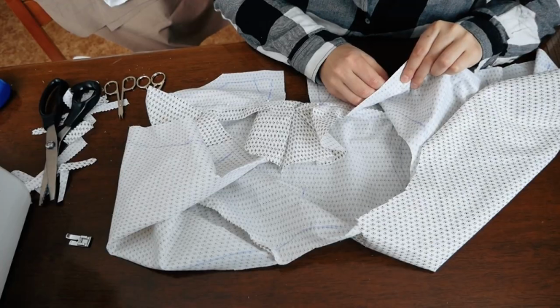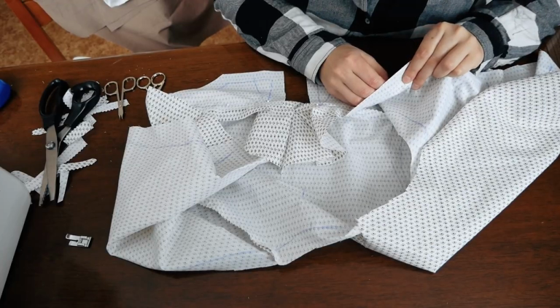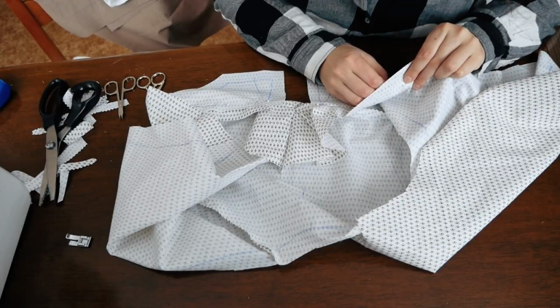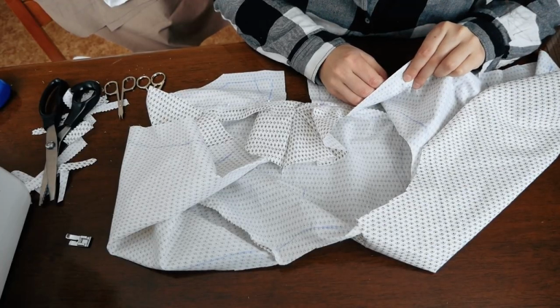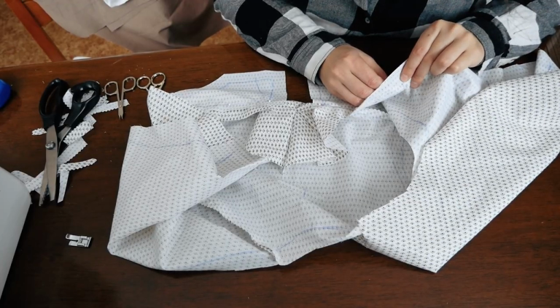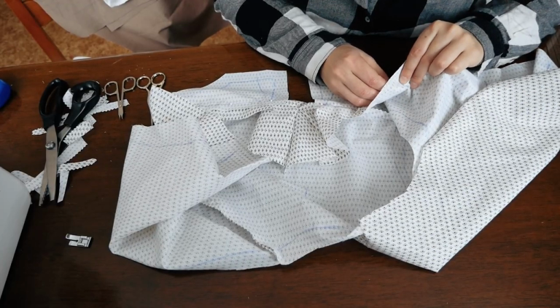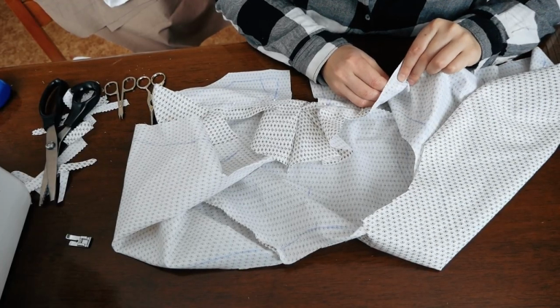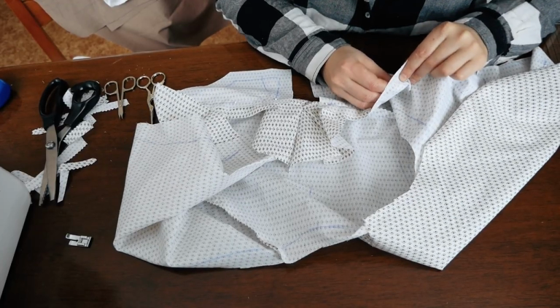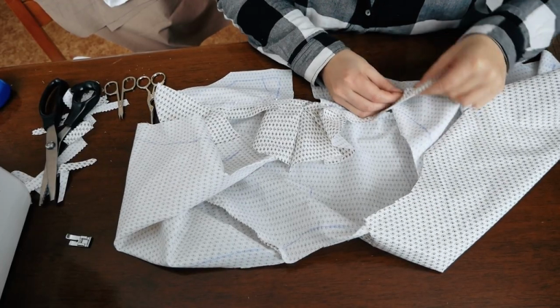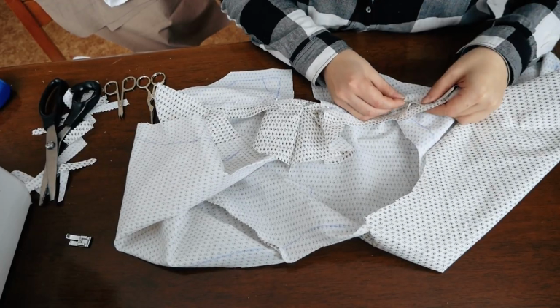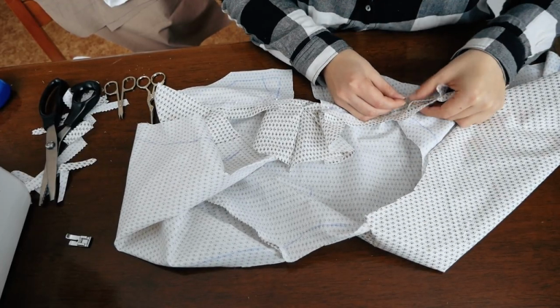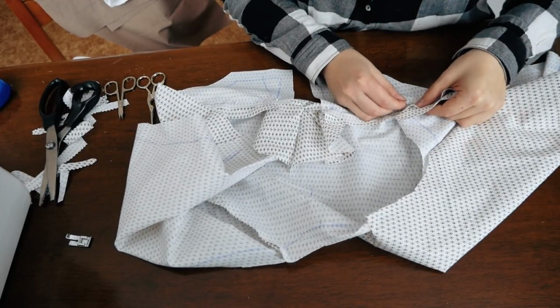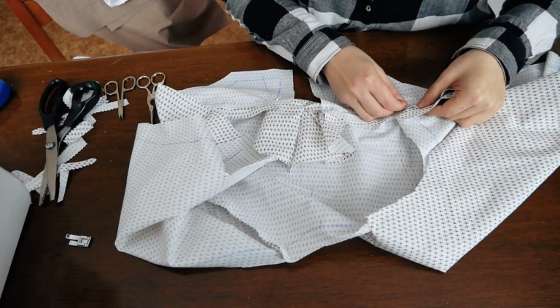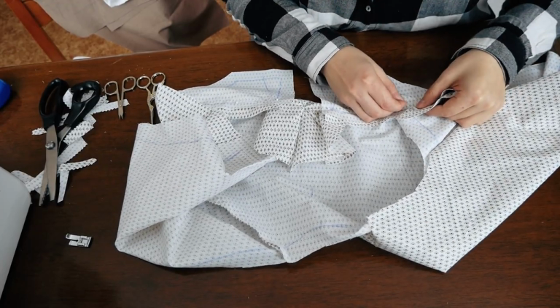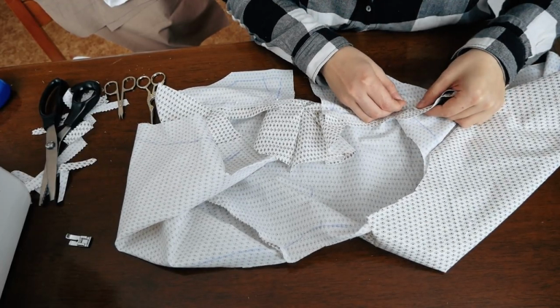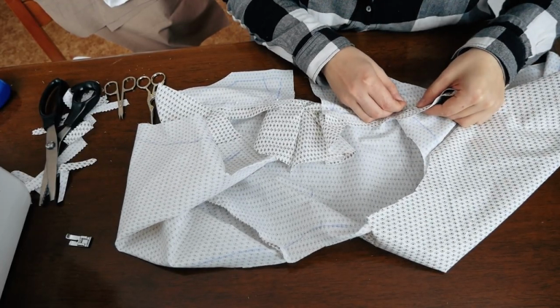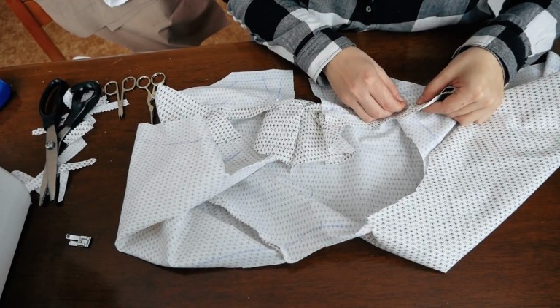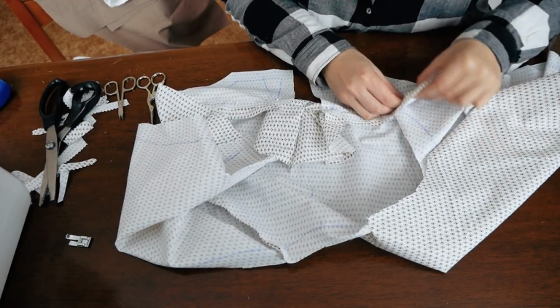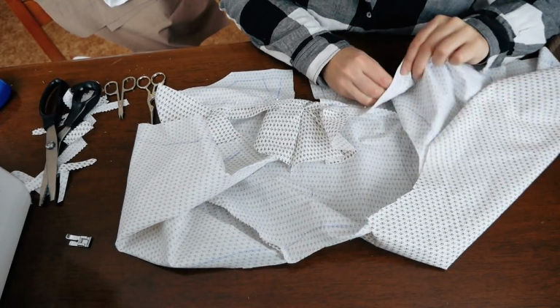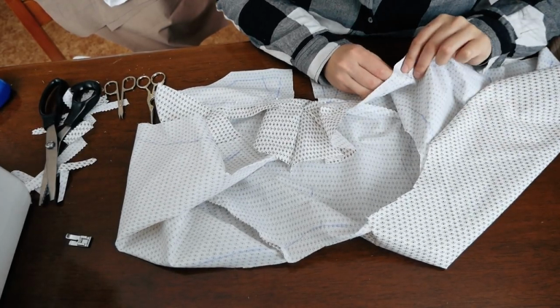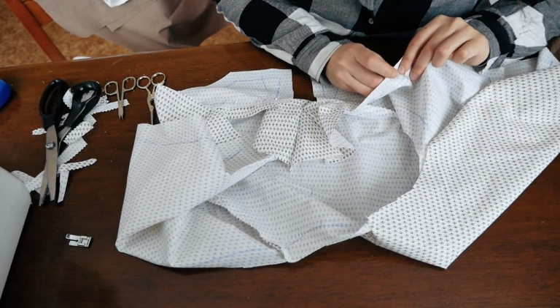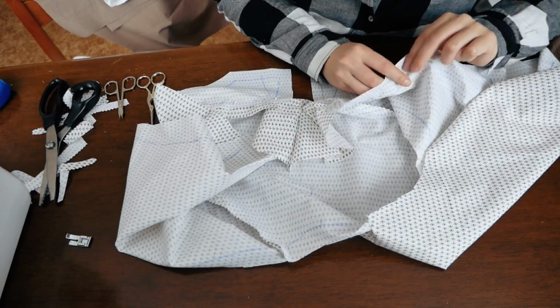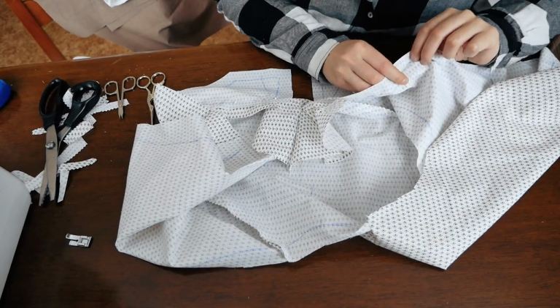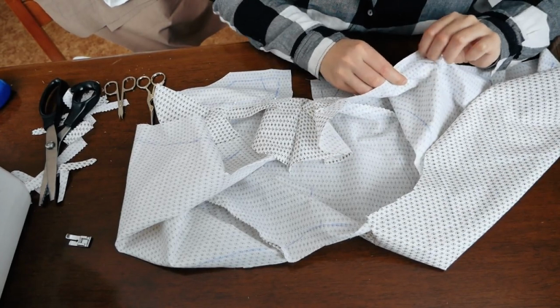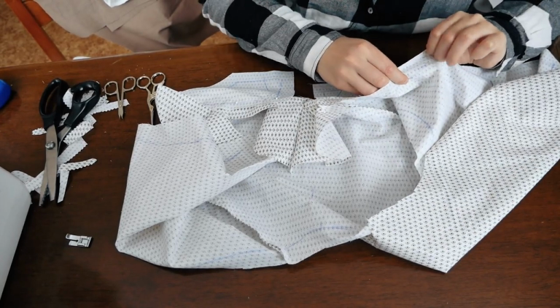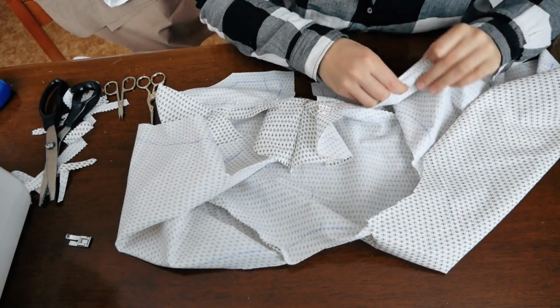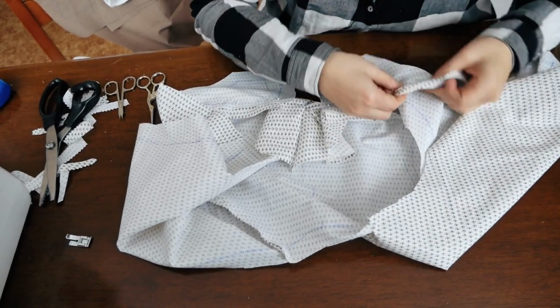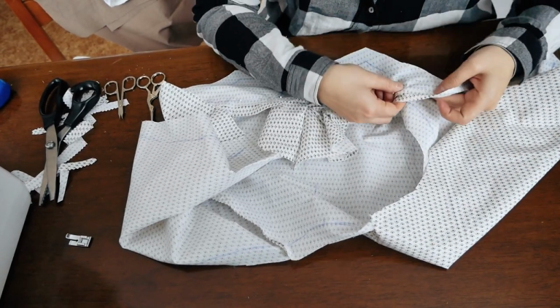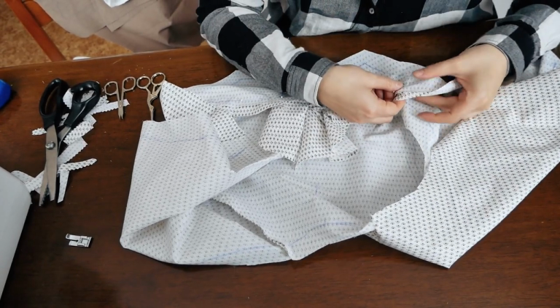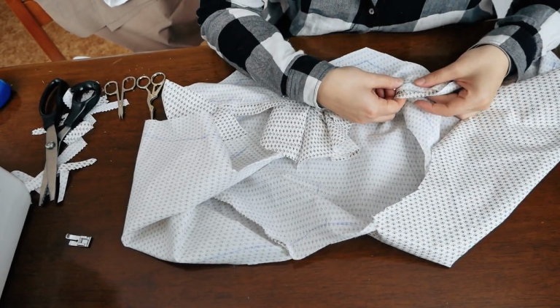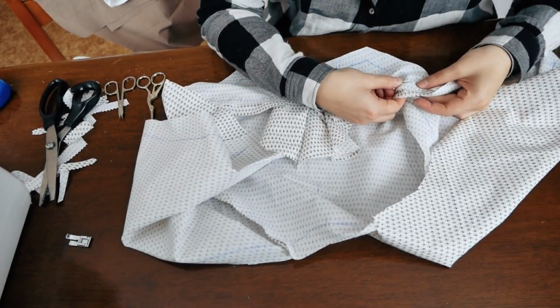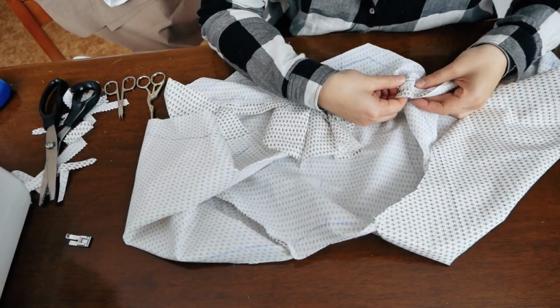Now I repeated the same procedure and I pinned and then sewed all the tail lining pieces together.